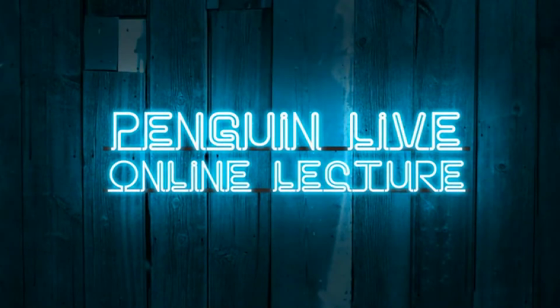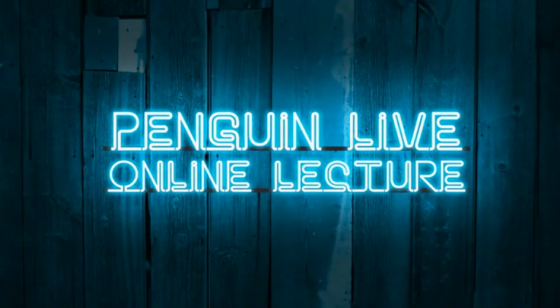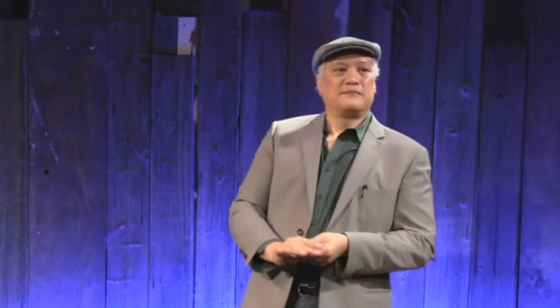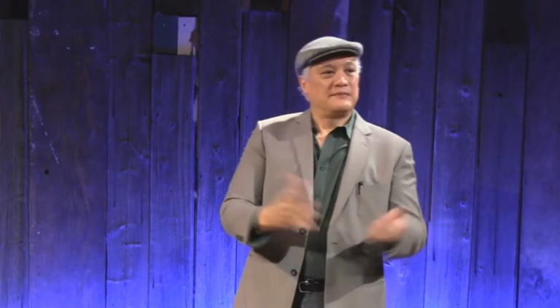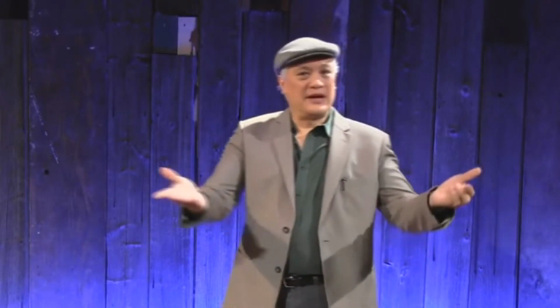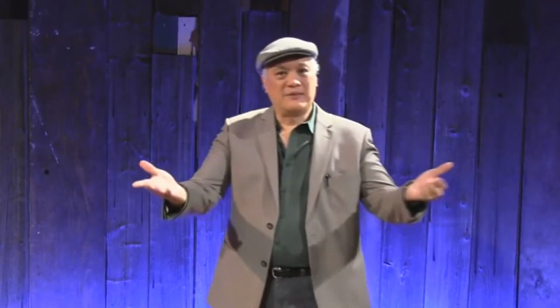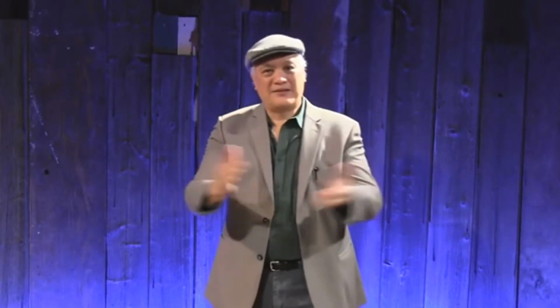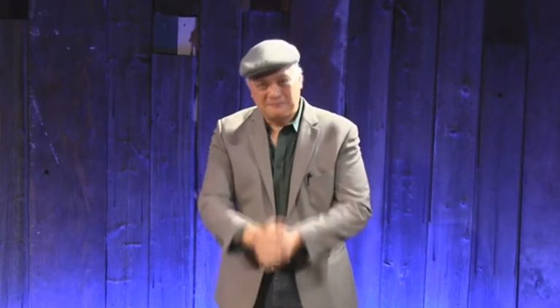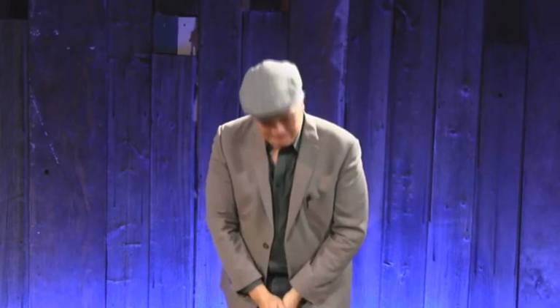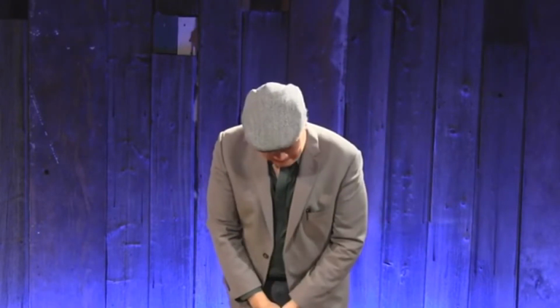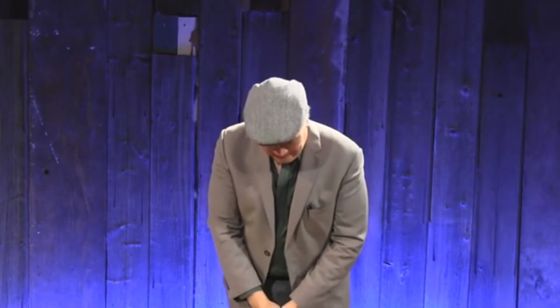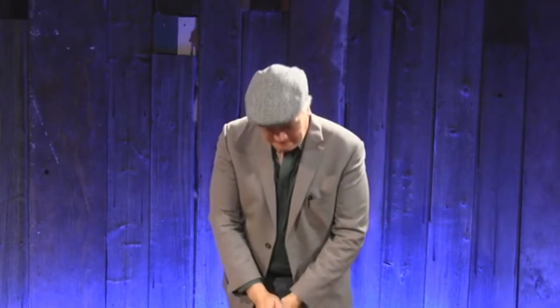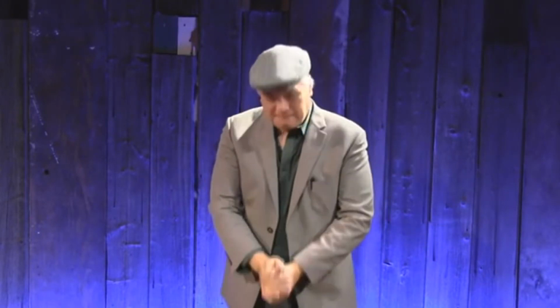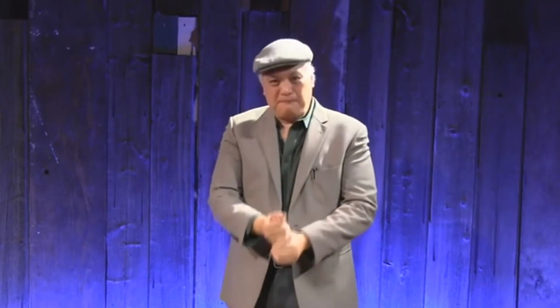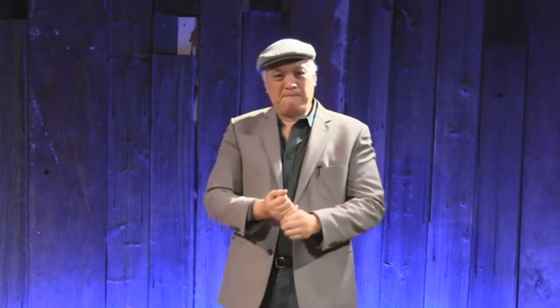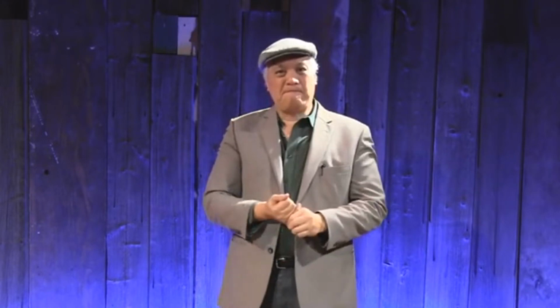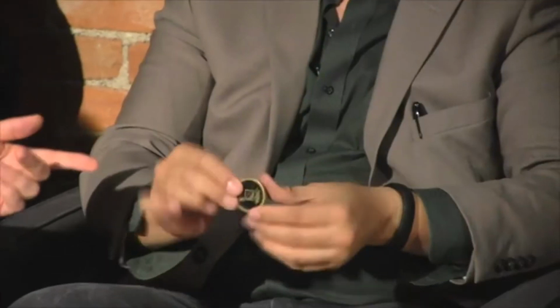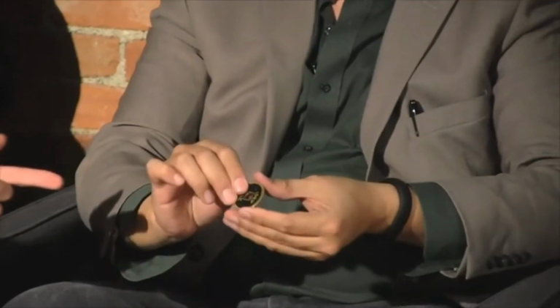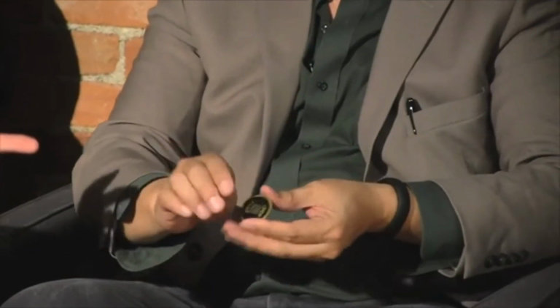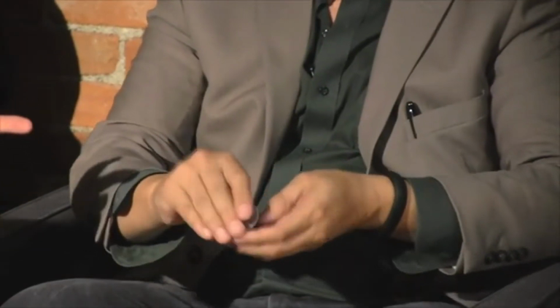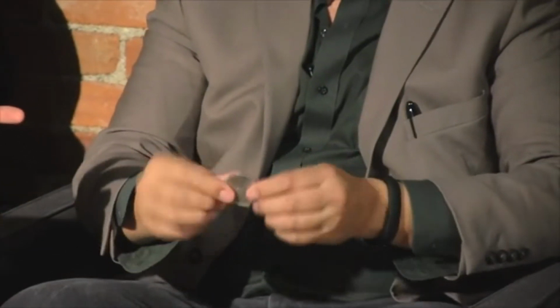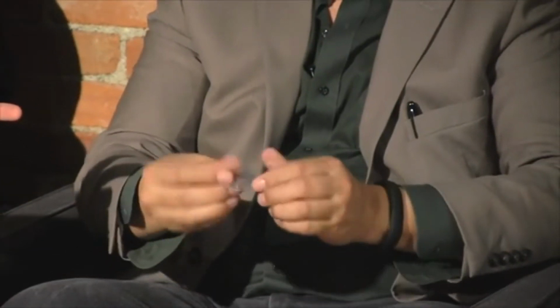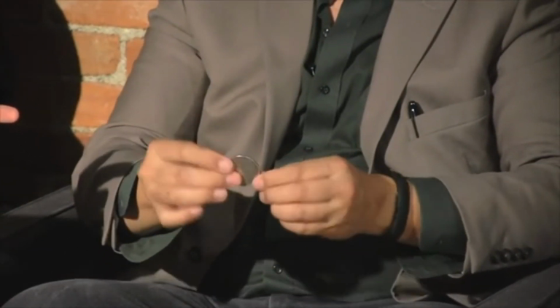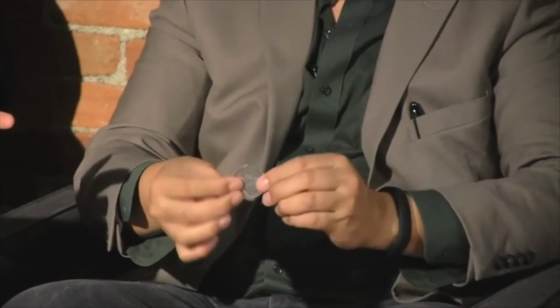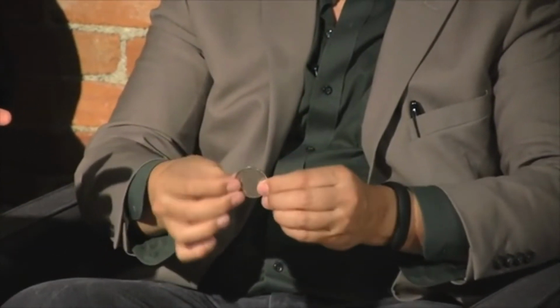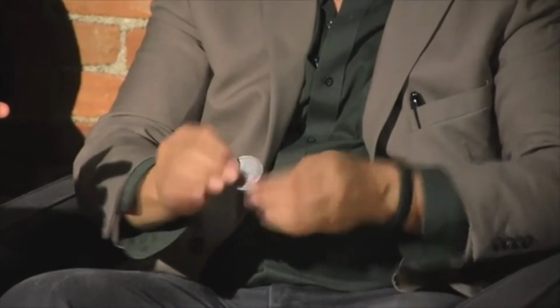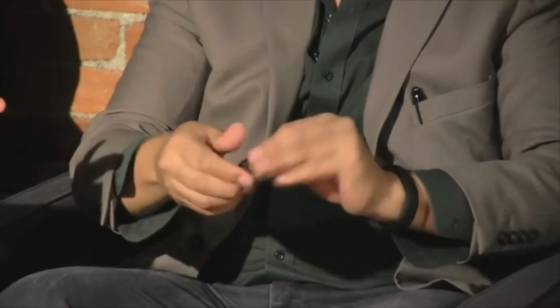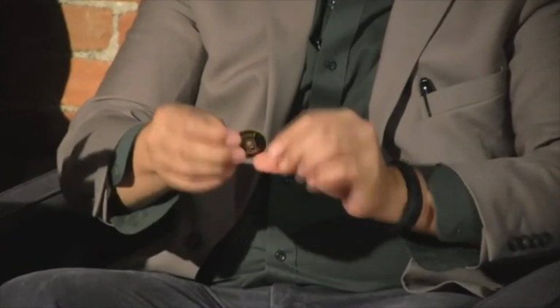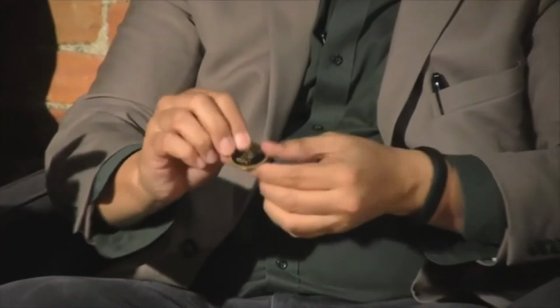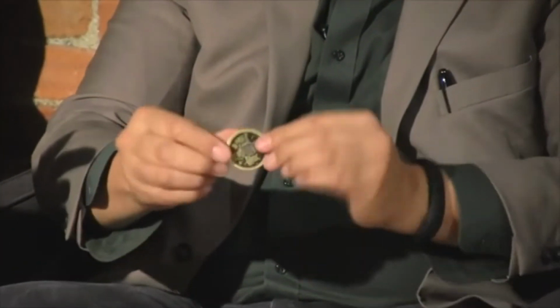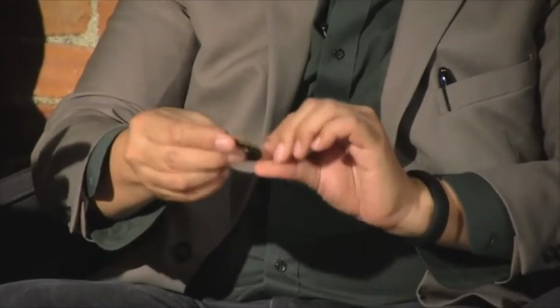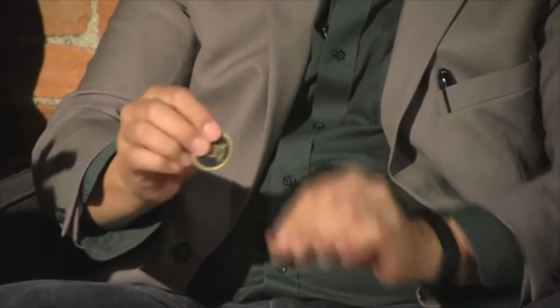Curtis Cam is an expert at sleight of hand, specializing in, but not limited to, magic with coins. He's truly one of the best in the world.